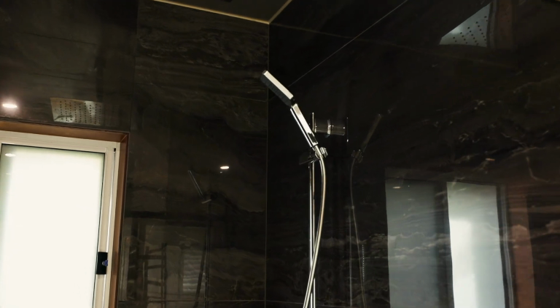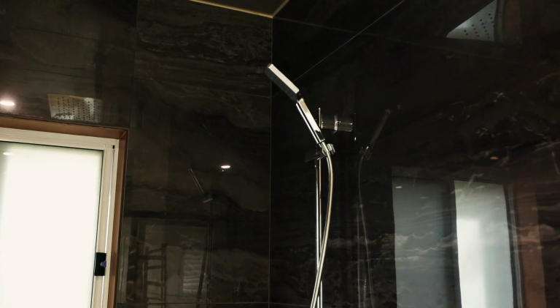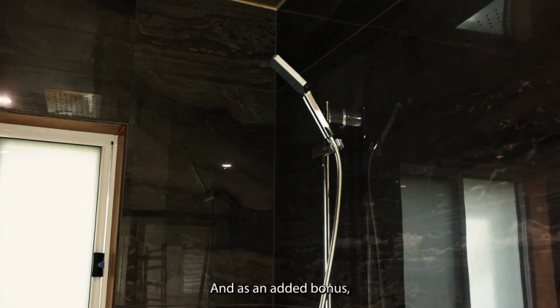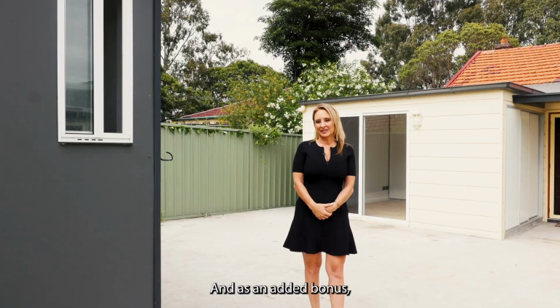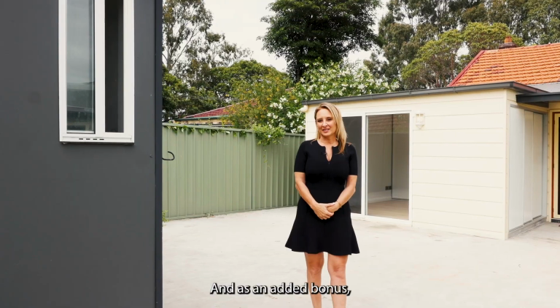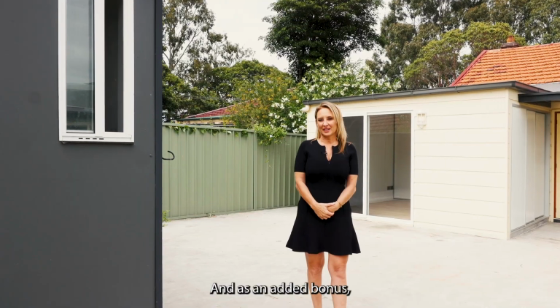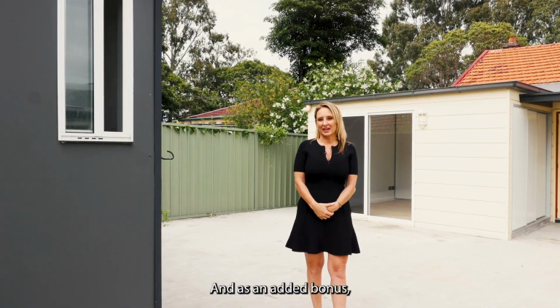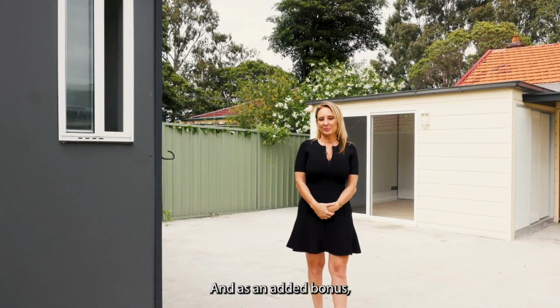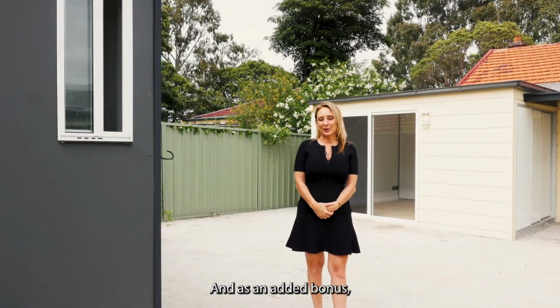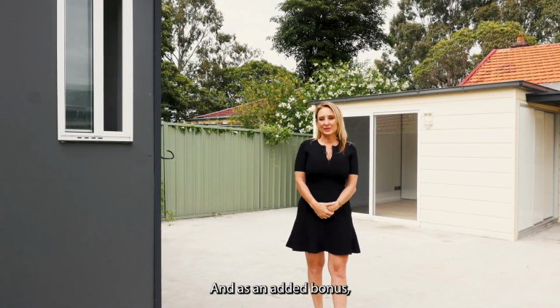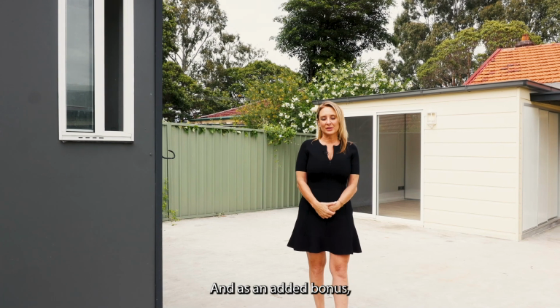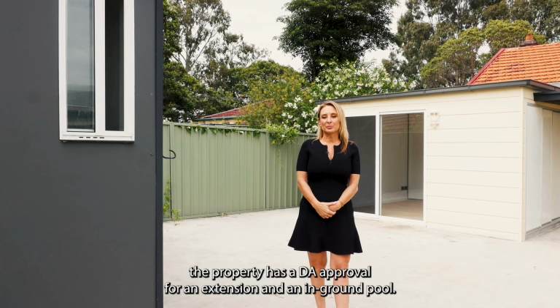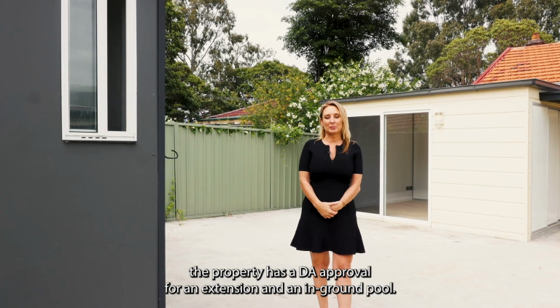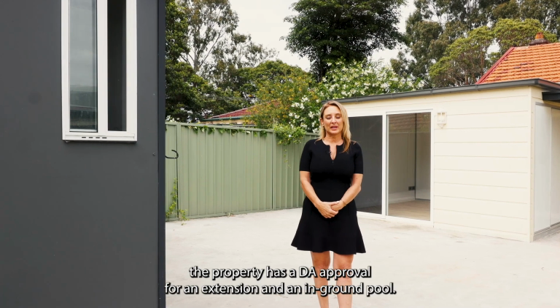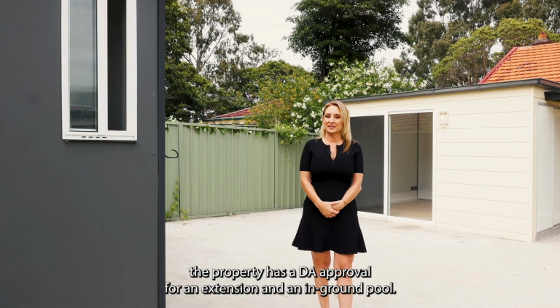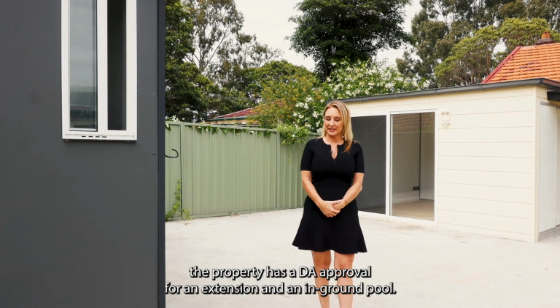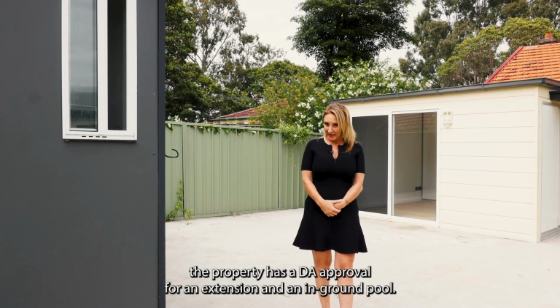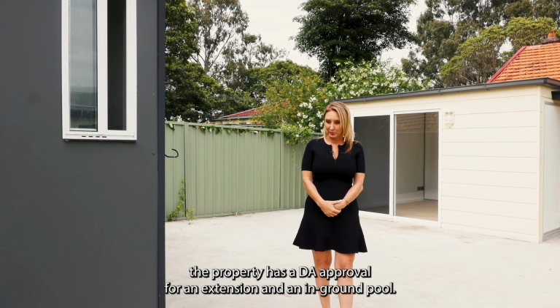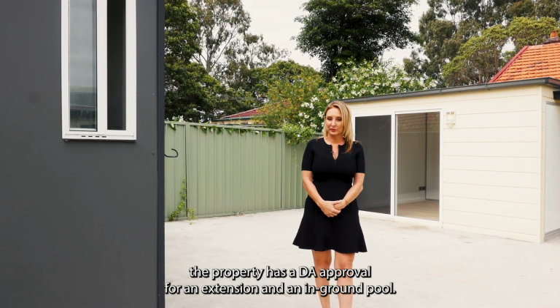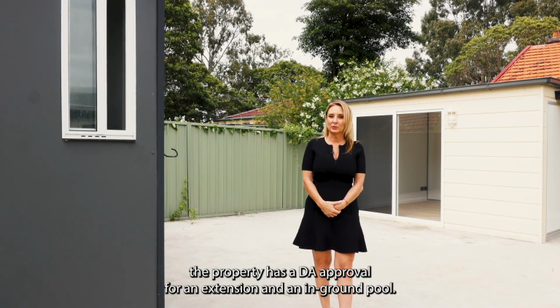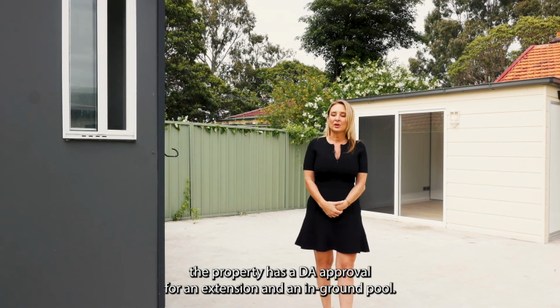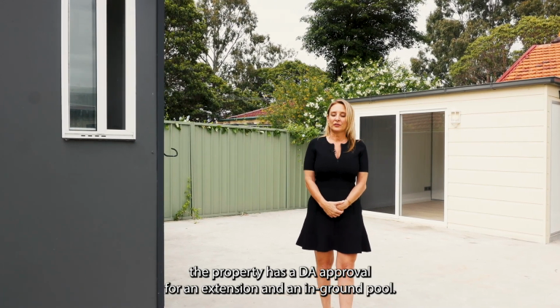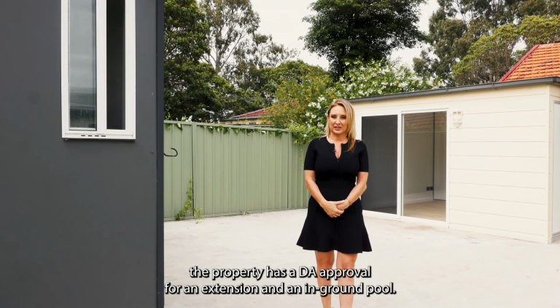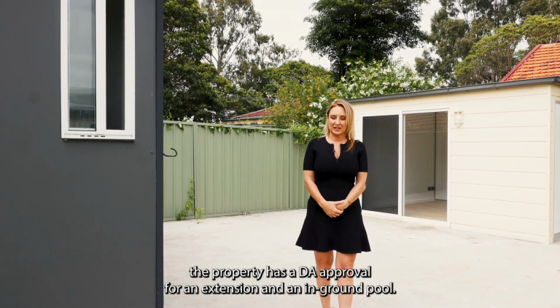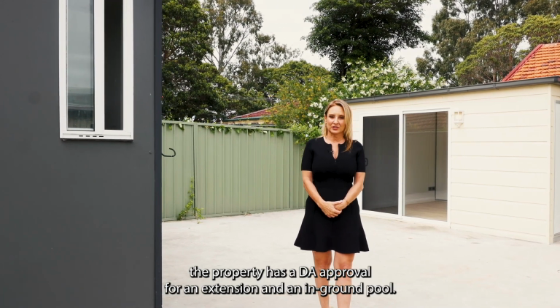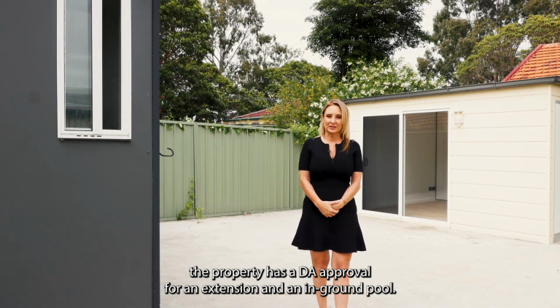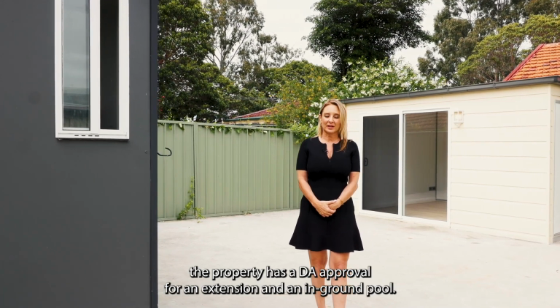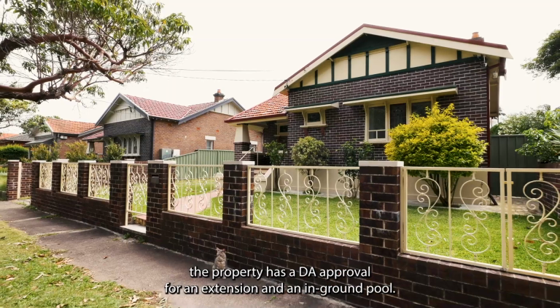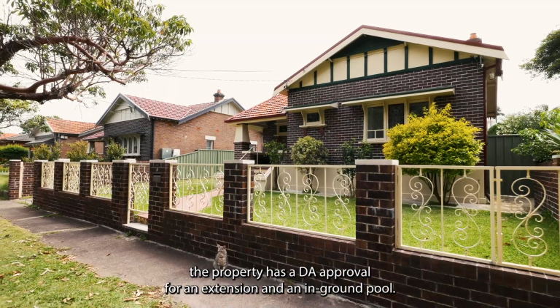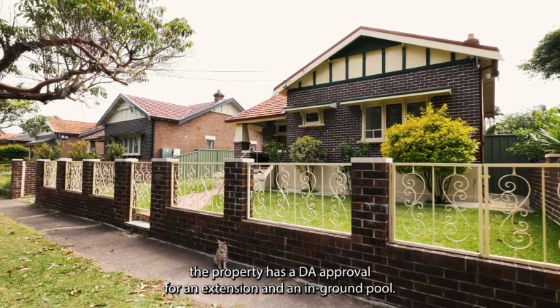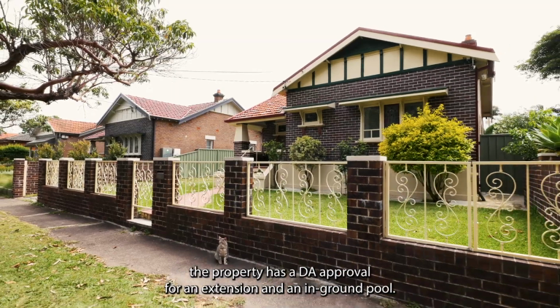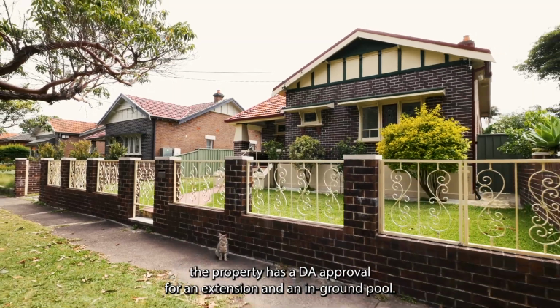And as an added bonus, the property has a DA approval for extension and an in-ground pool.